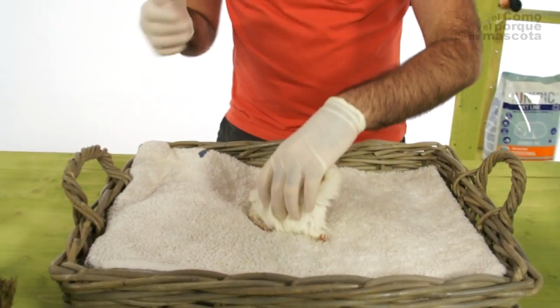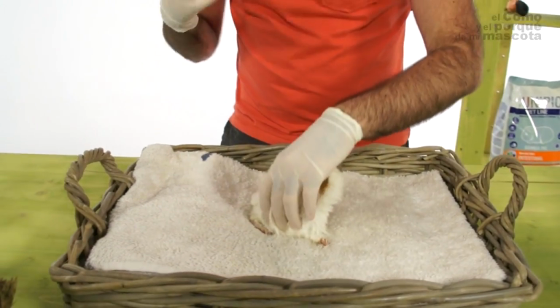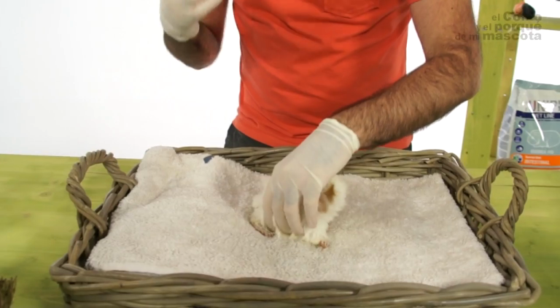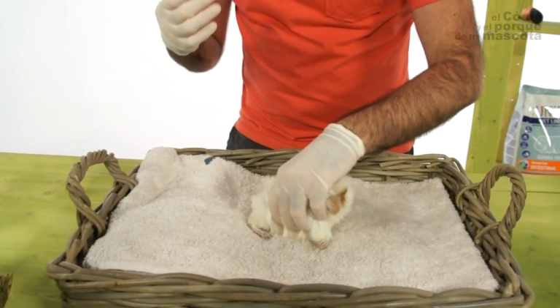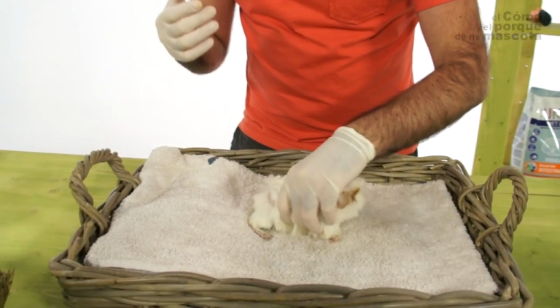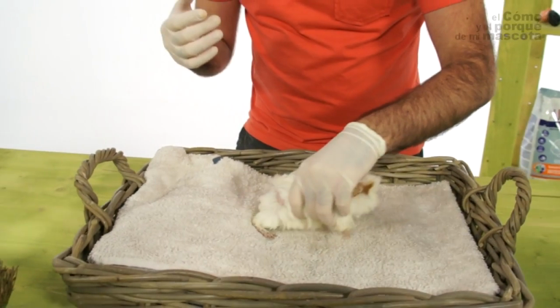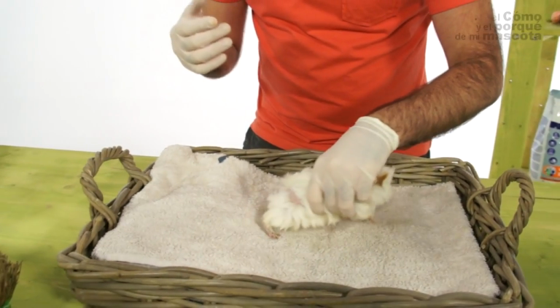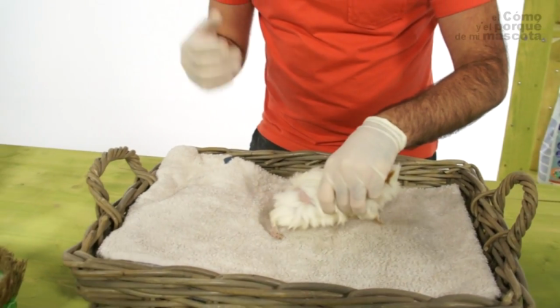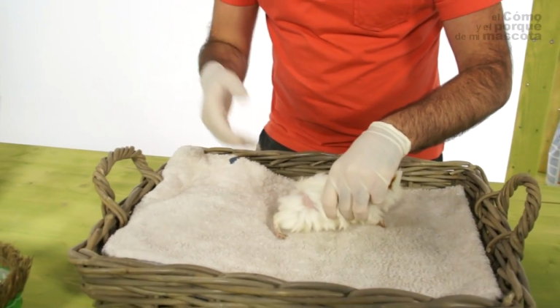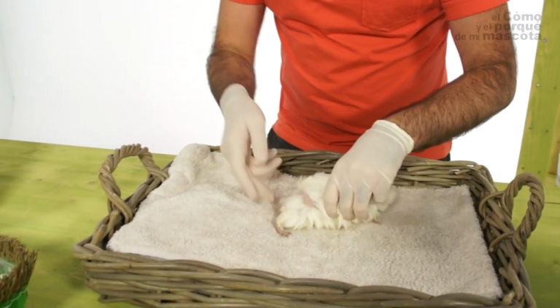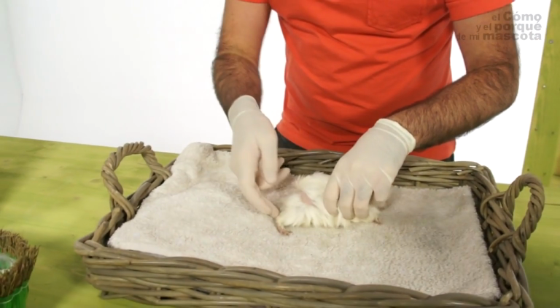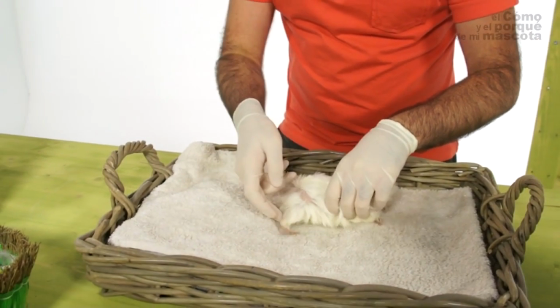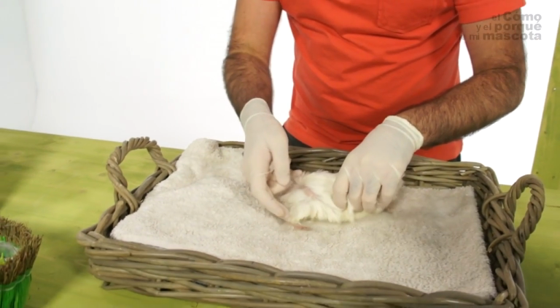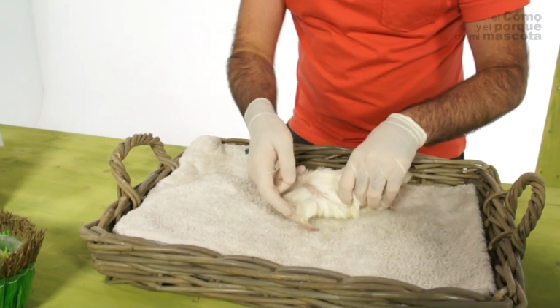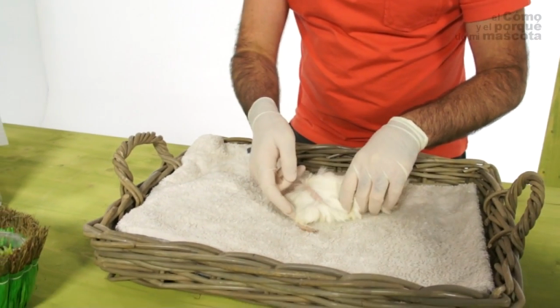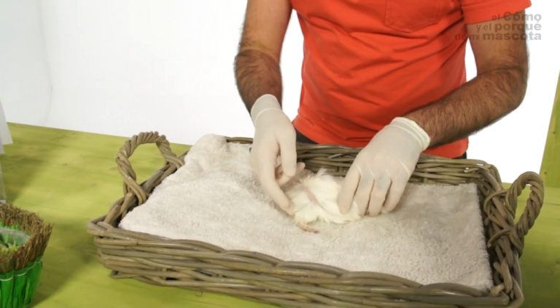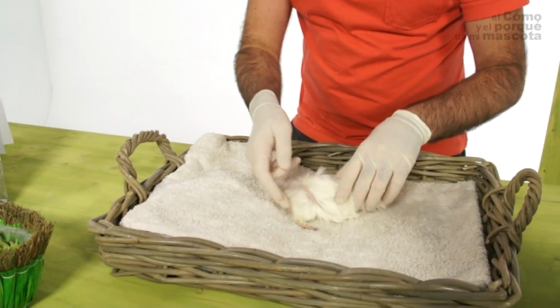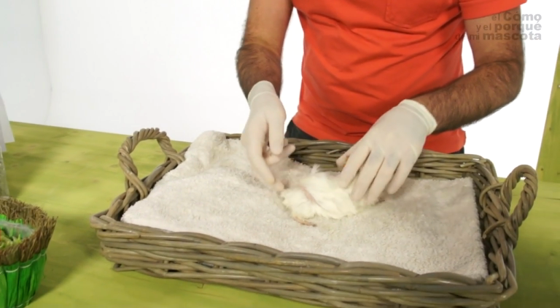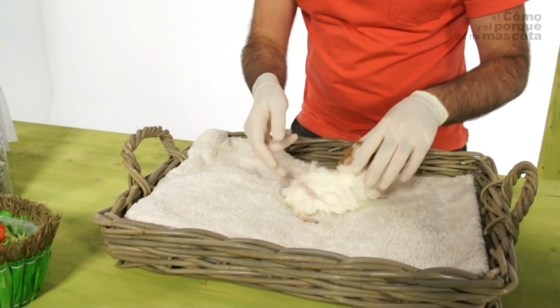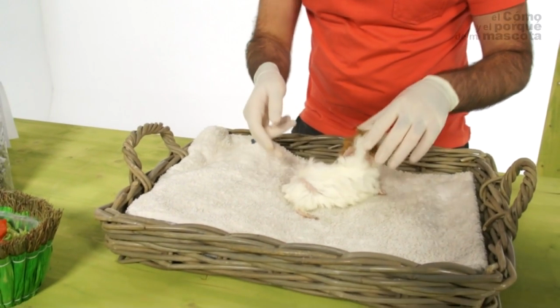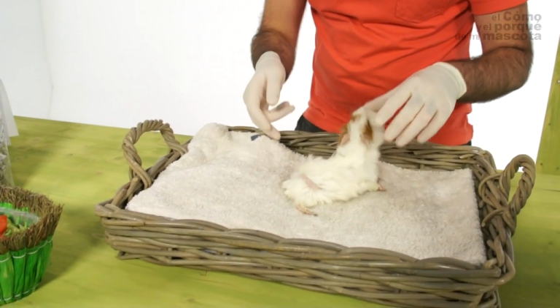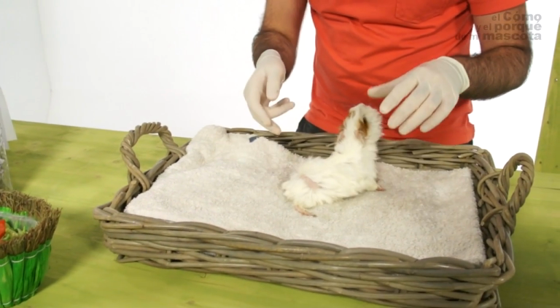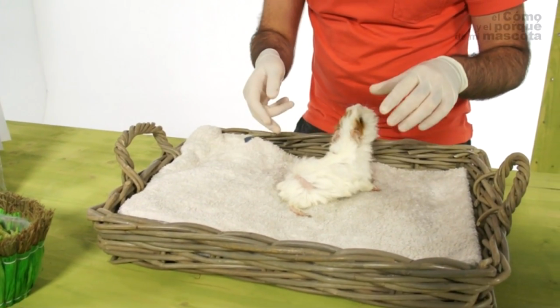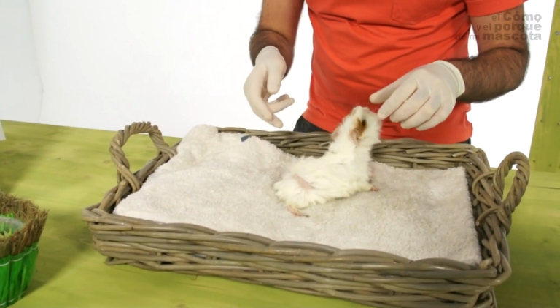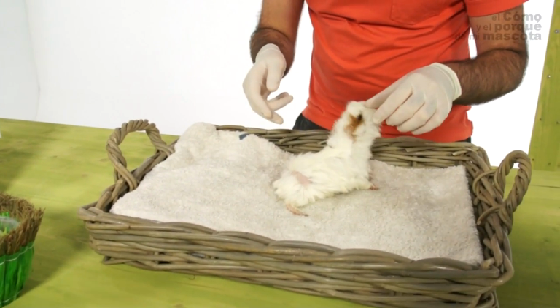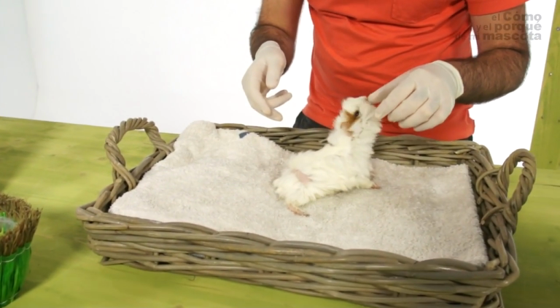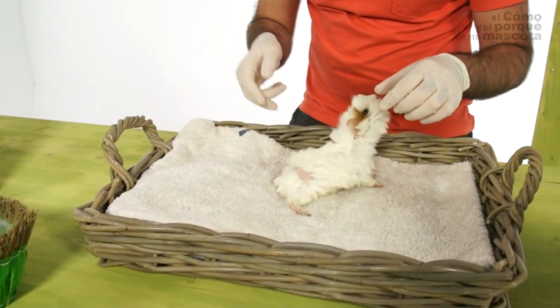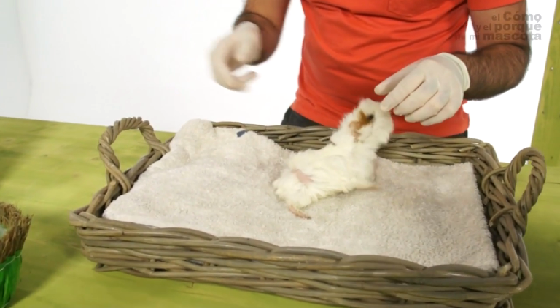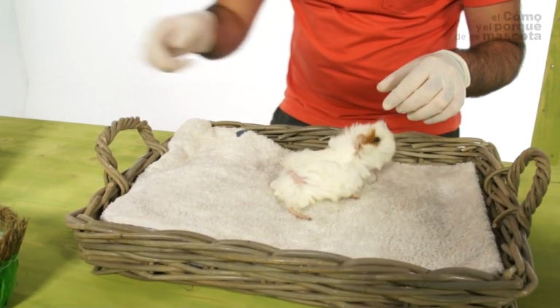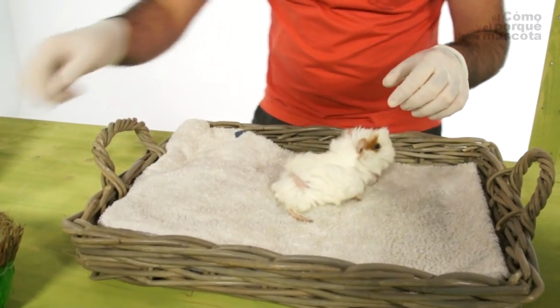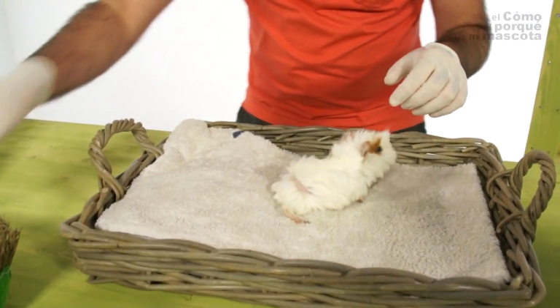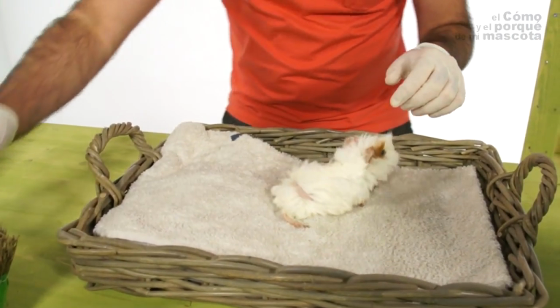What produces the lack of vitamin C in guinea pigs? In other words, what are the symptoms?